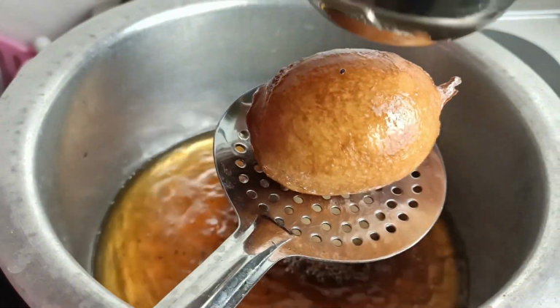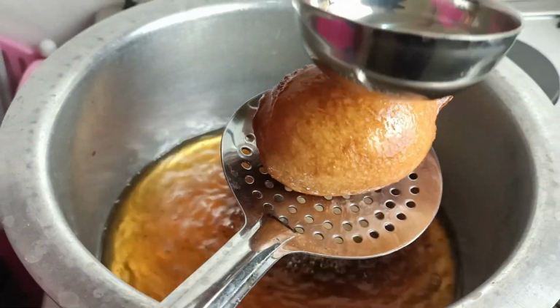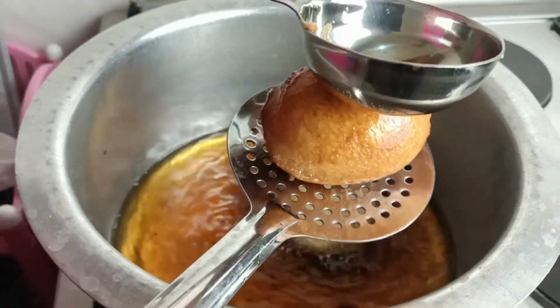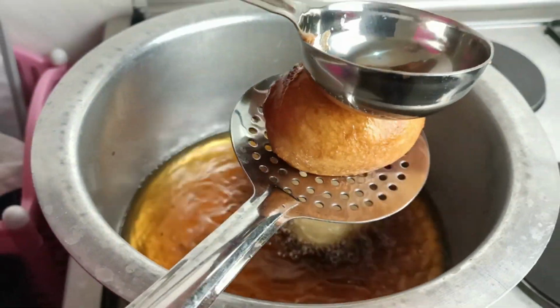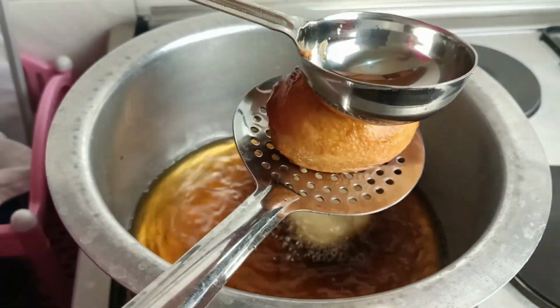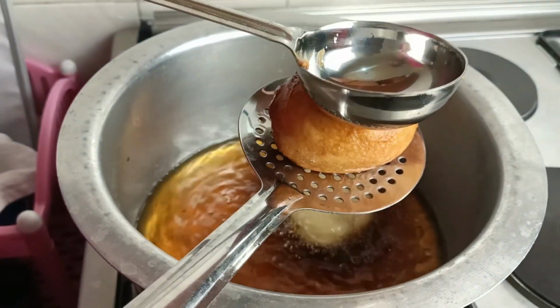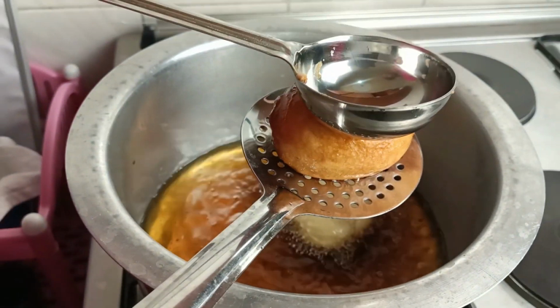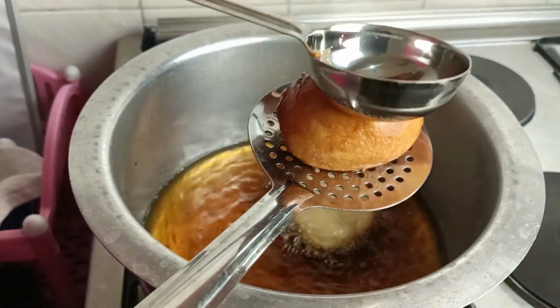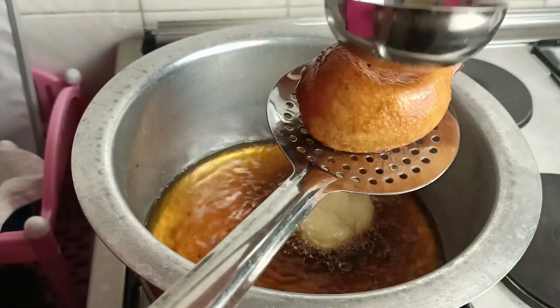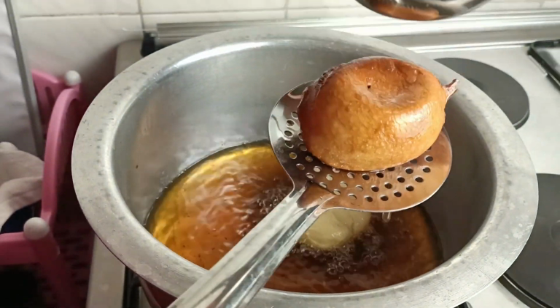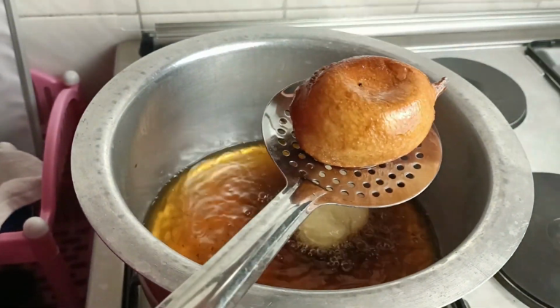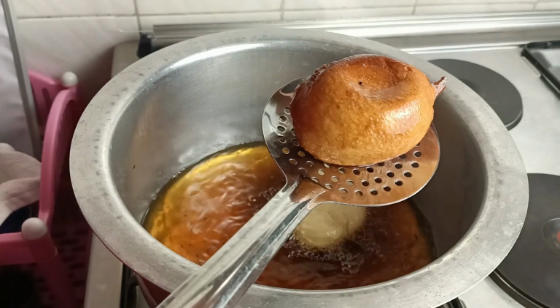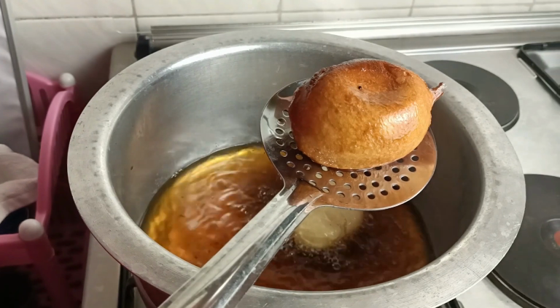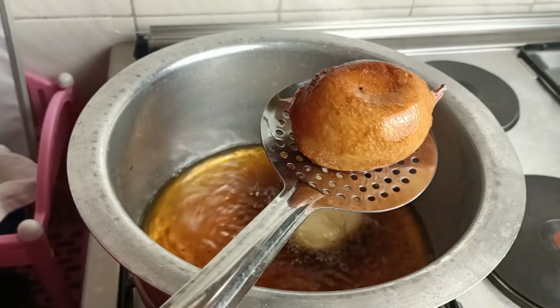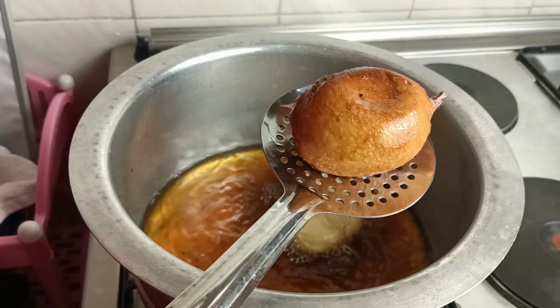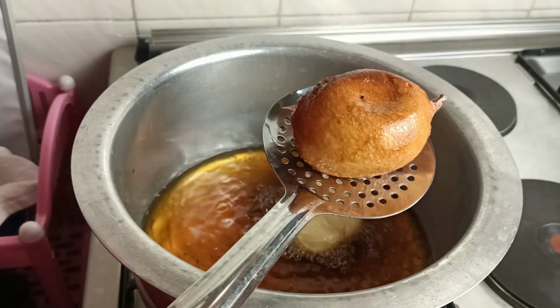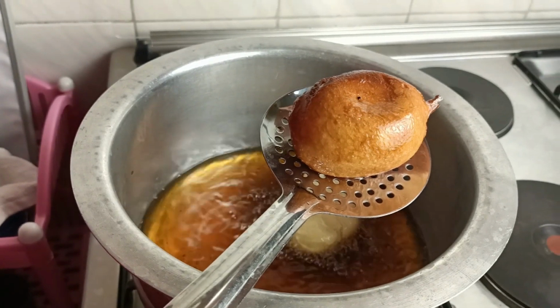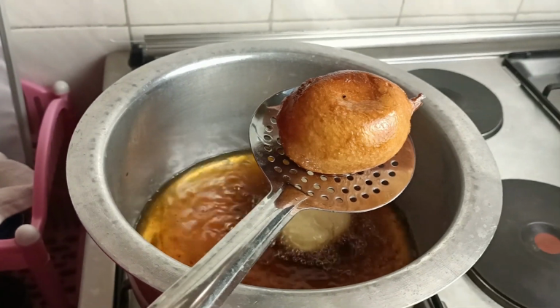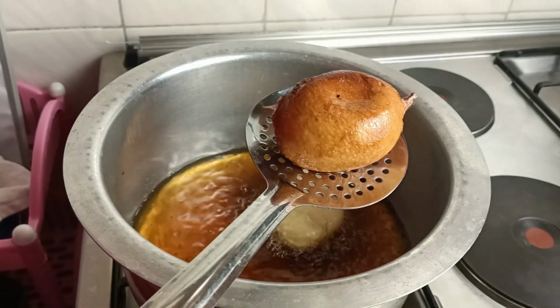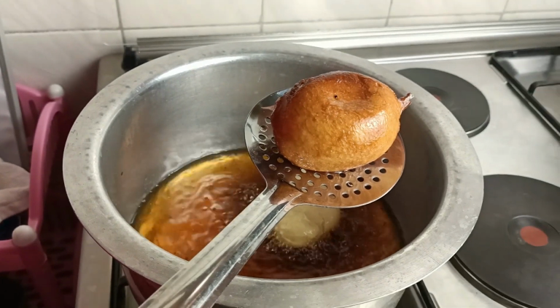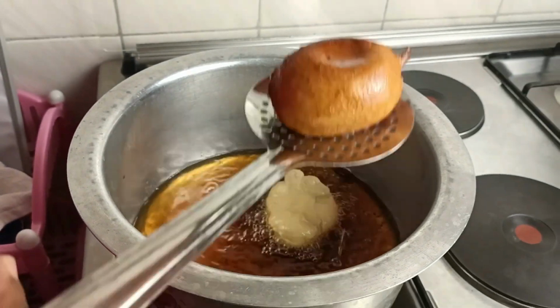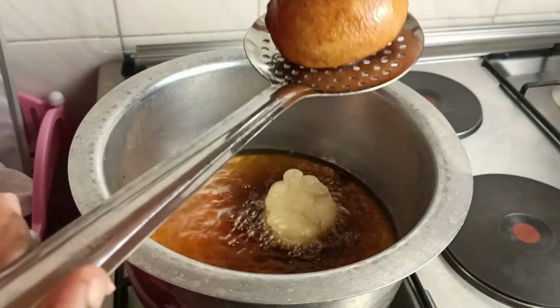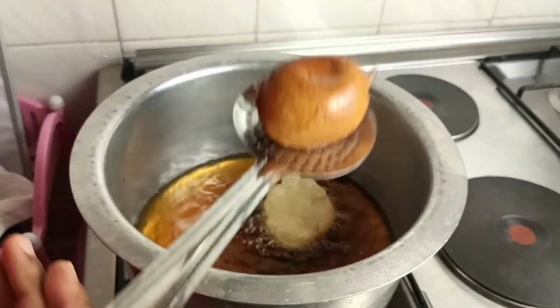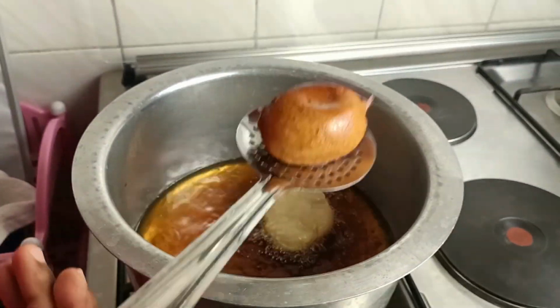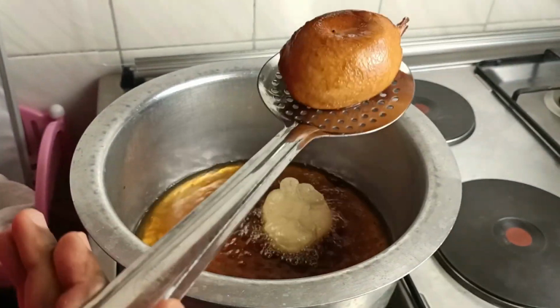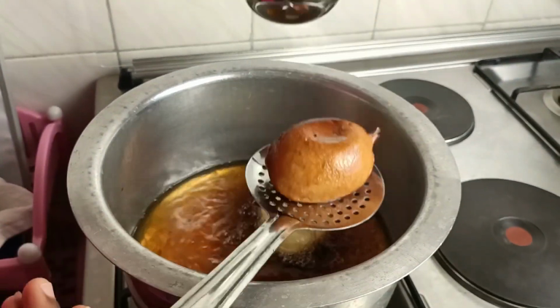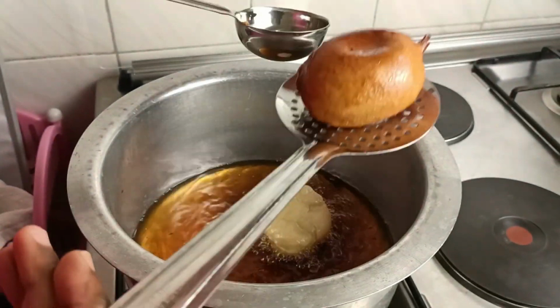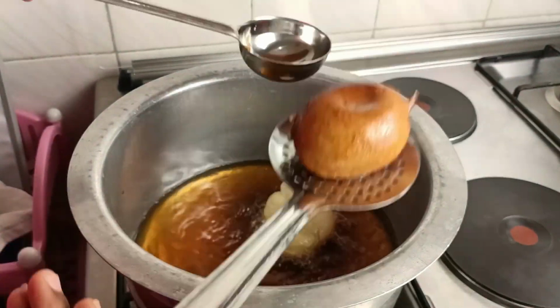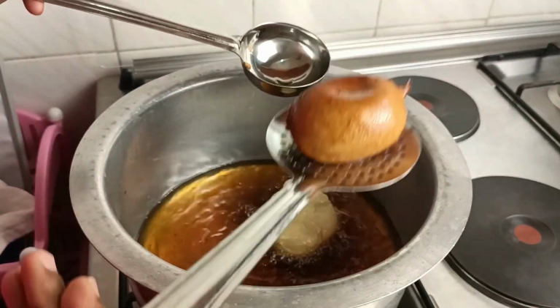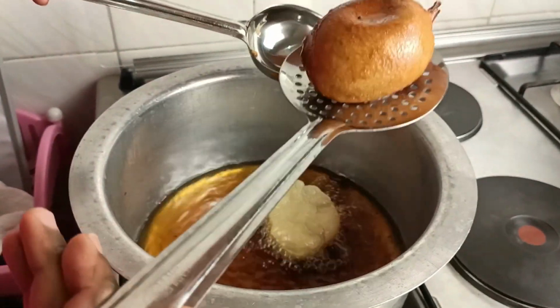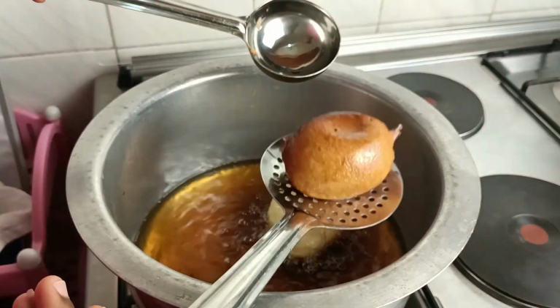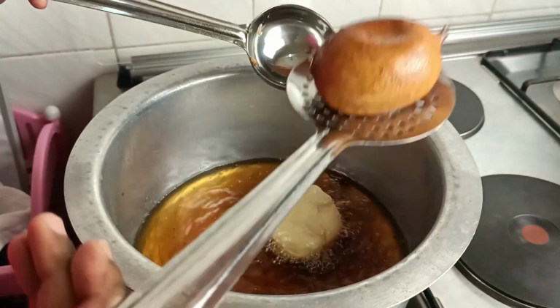You see, so spongy — it just returns back on its own.